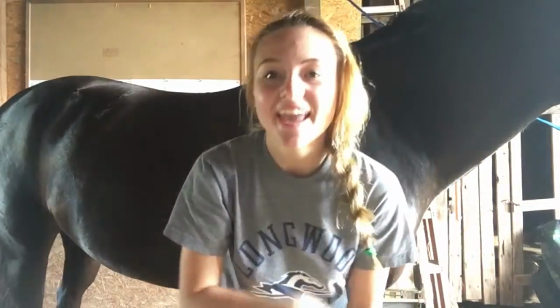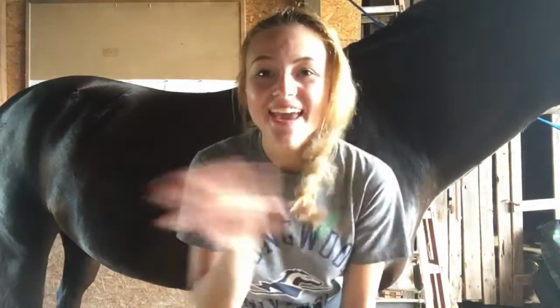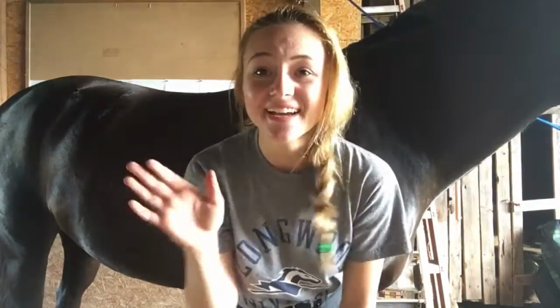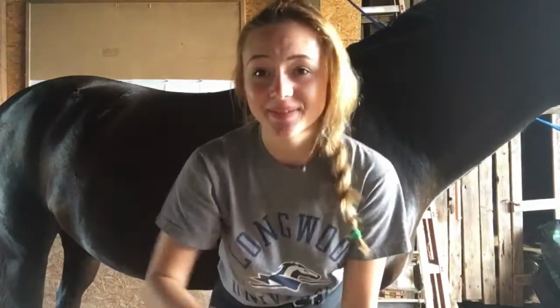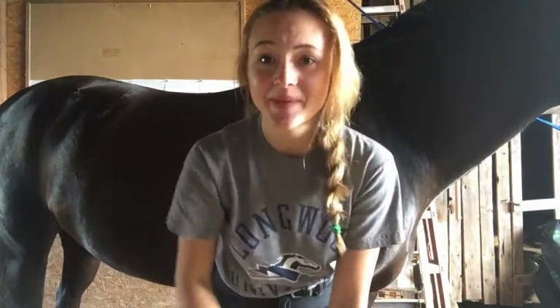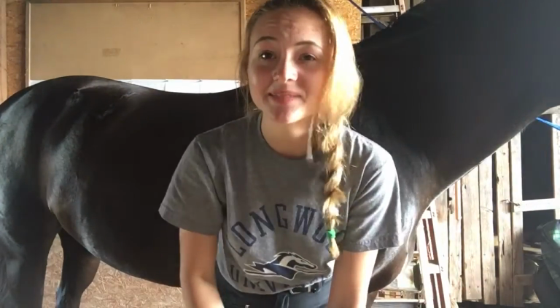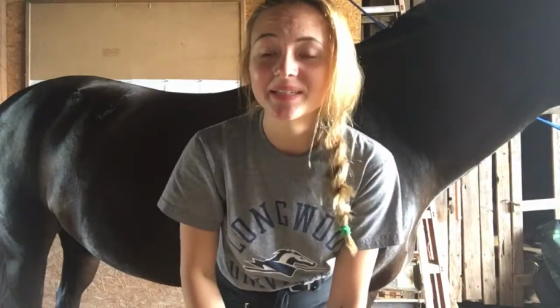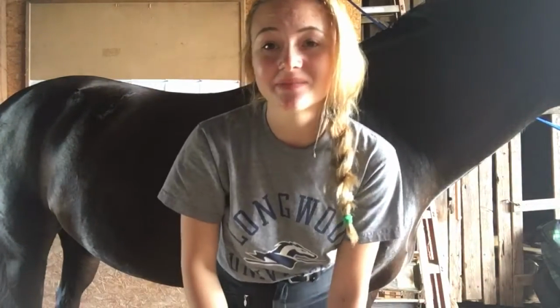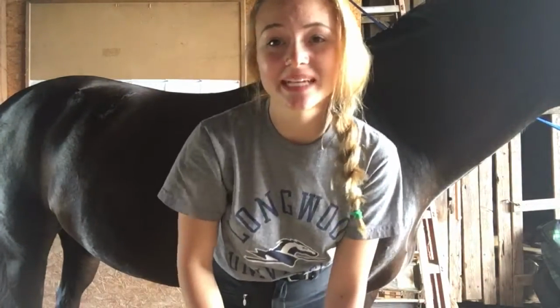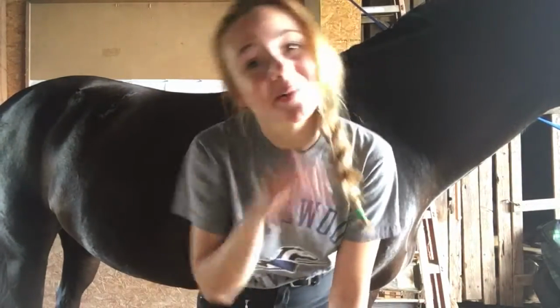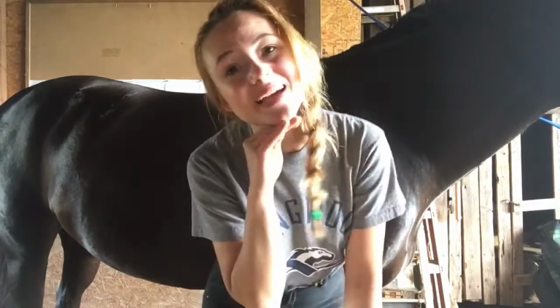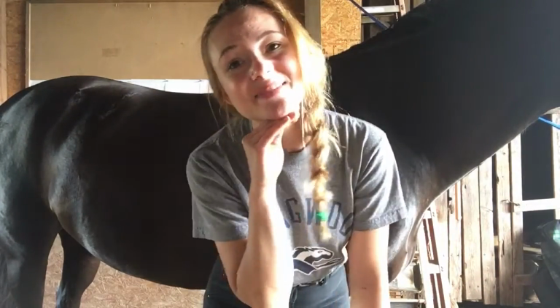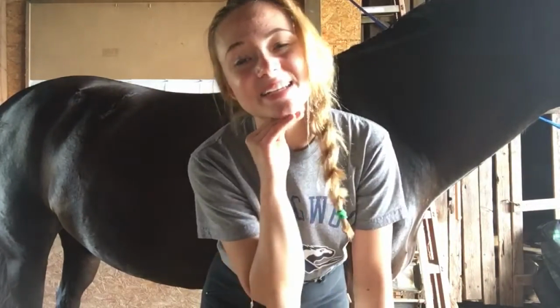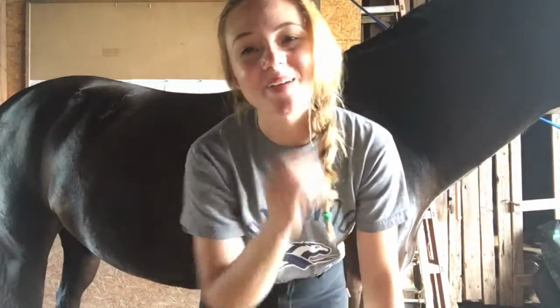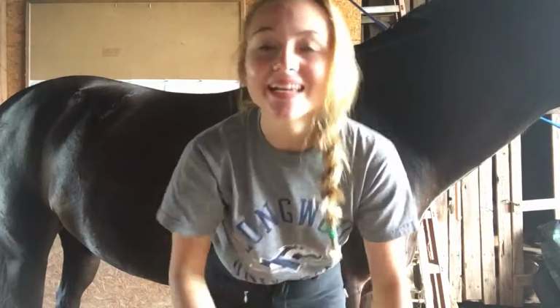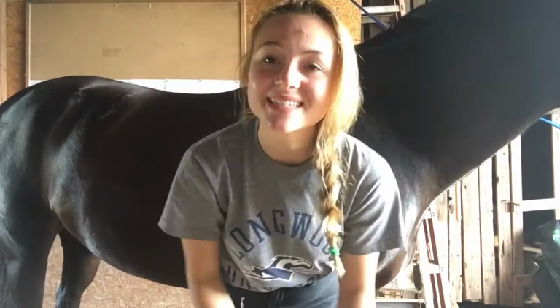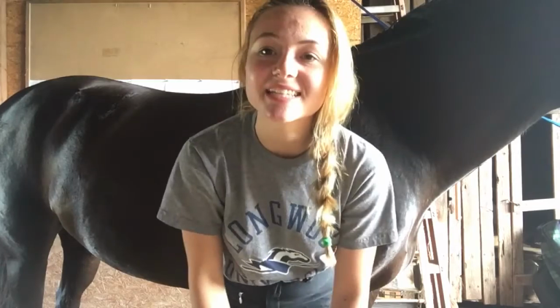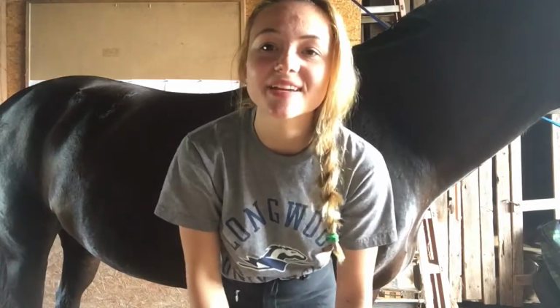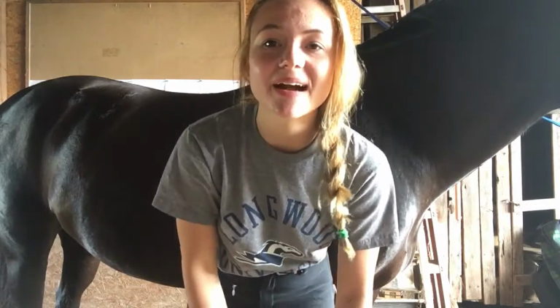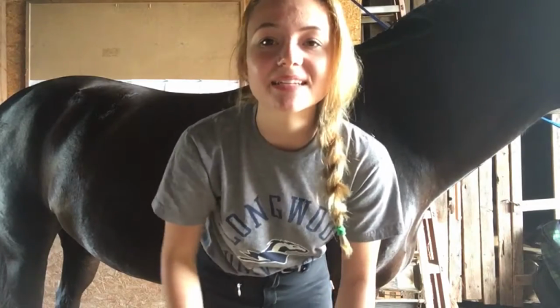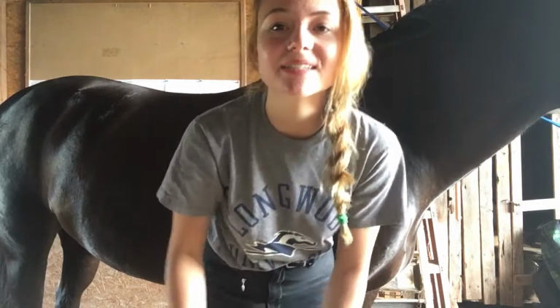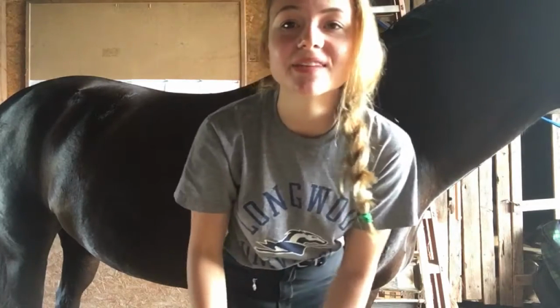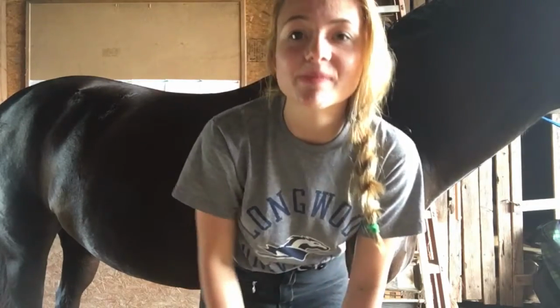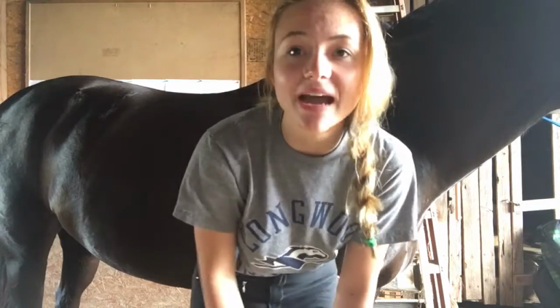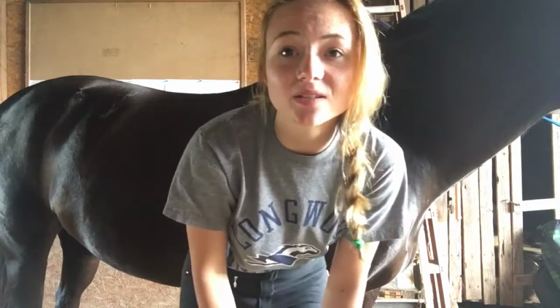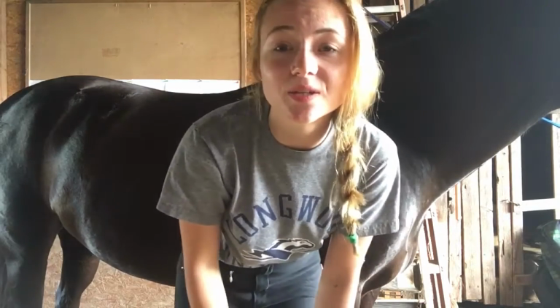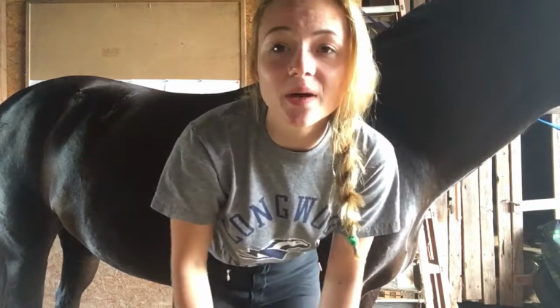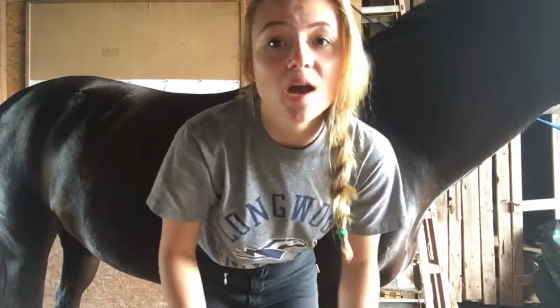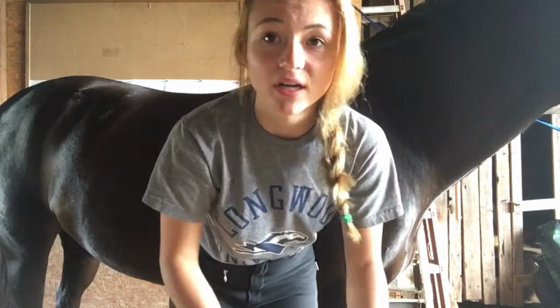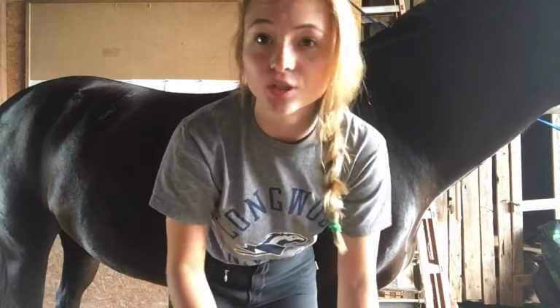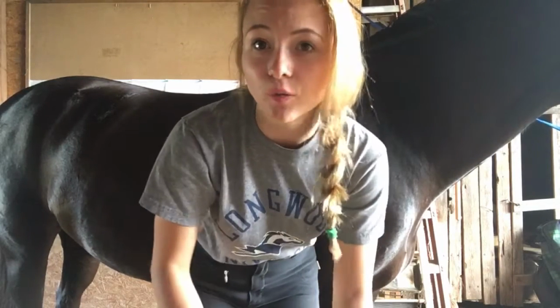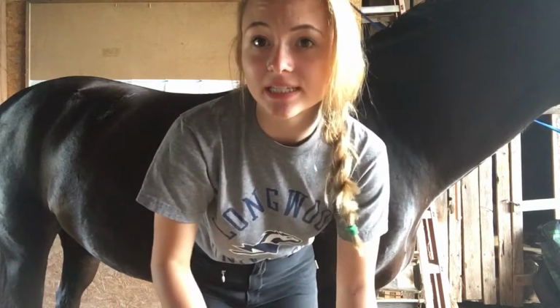Hey guys, welcome back to my YouTube channel. My name is Nicole and in today's video I wanted to do a video about how to brush your horse.